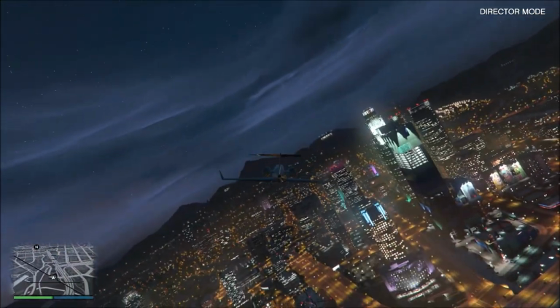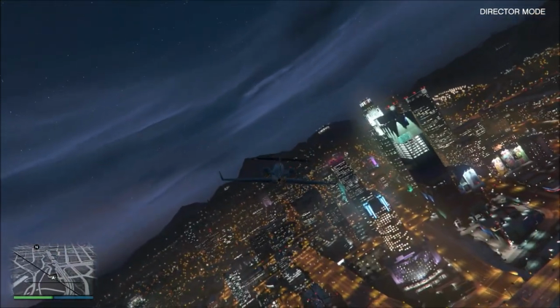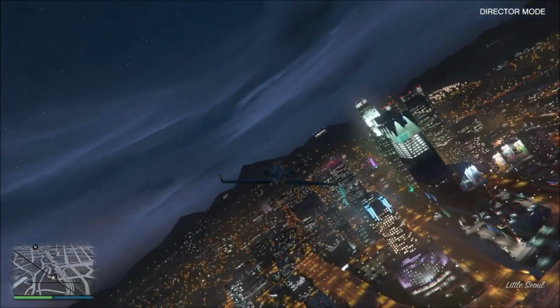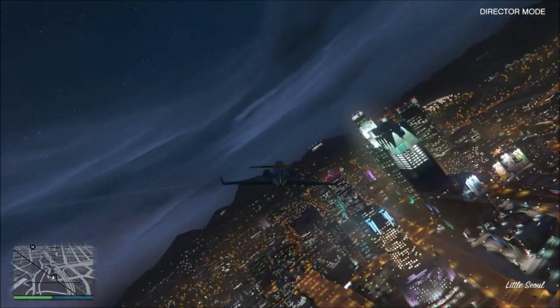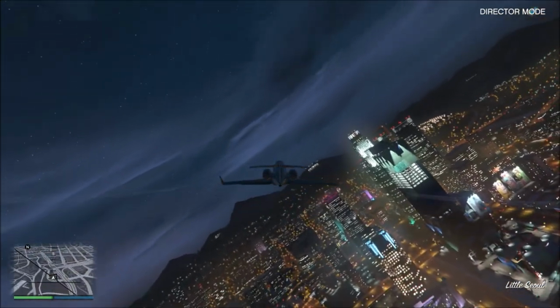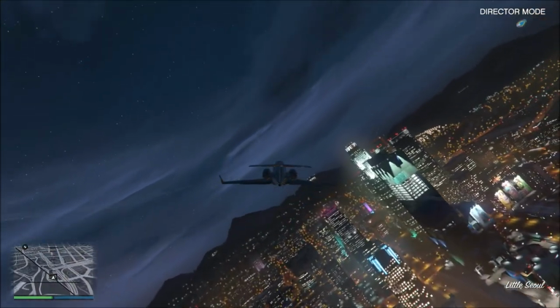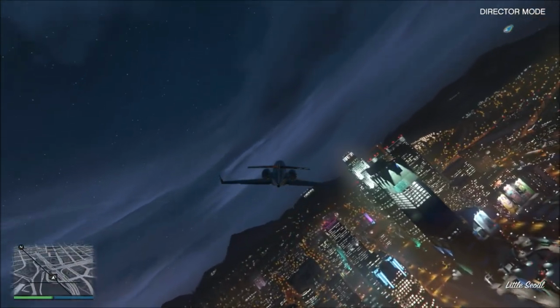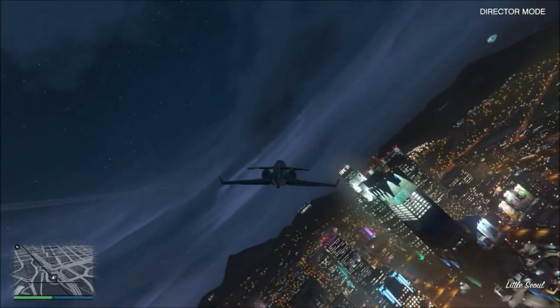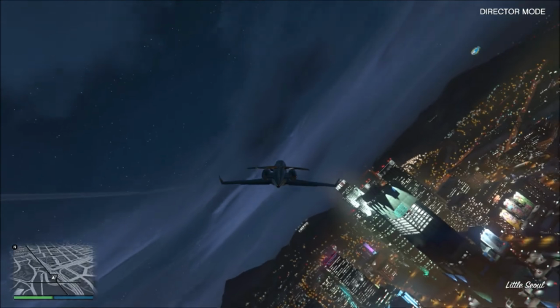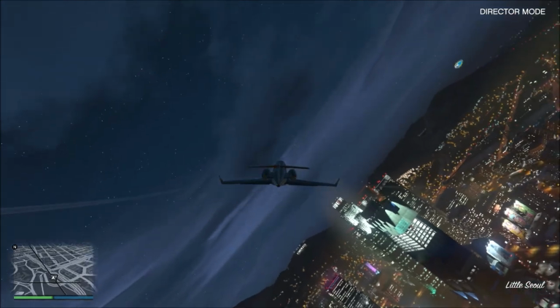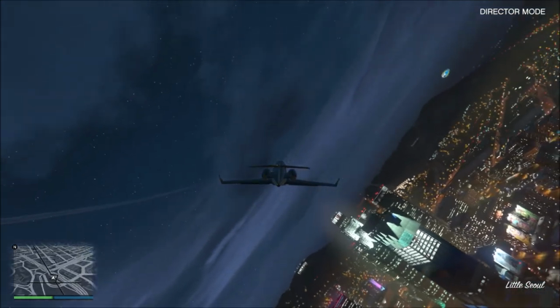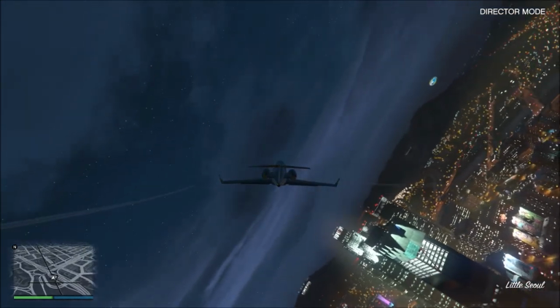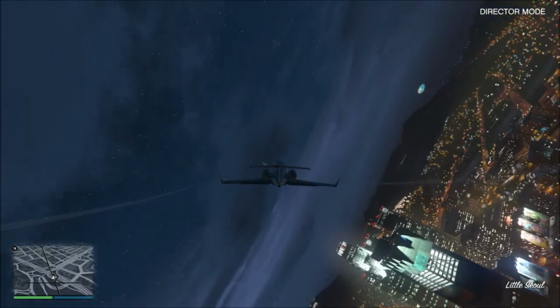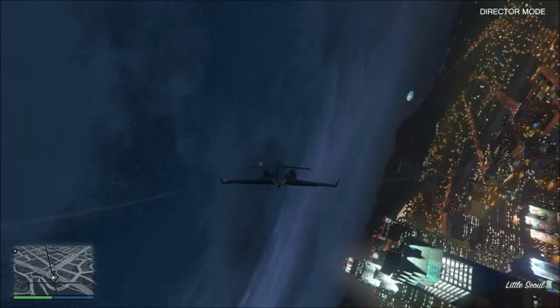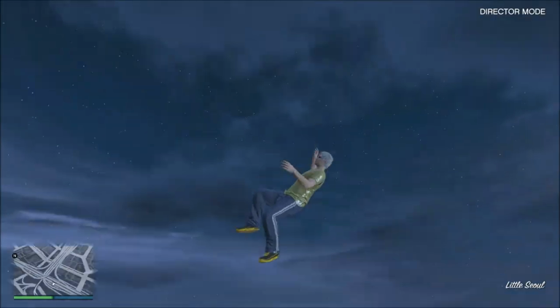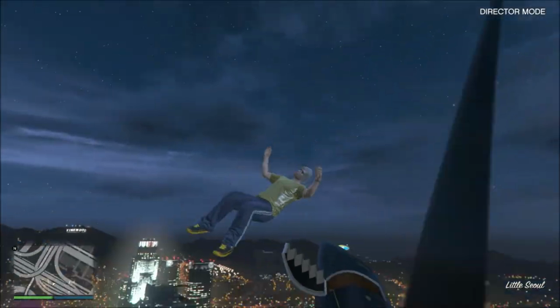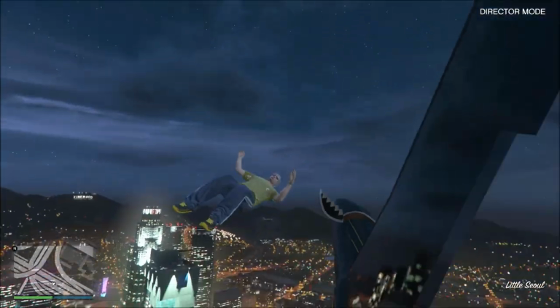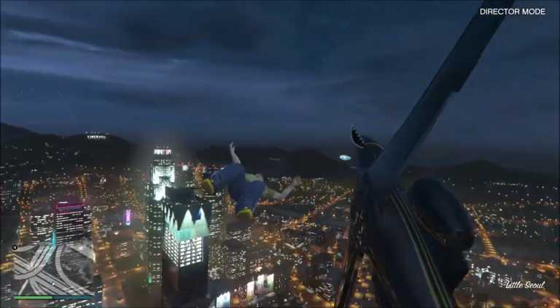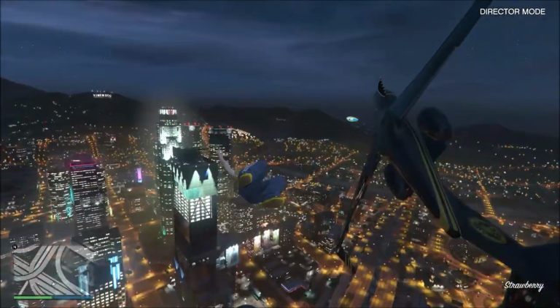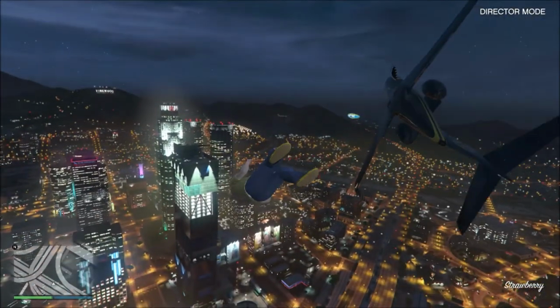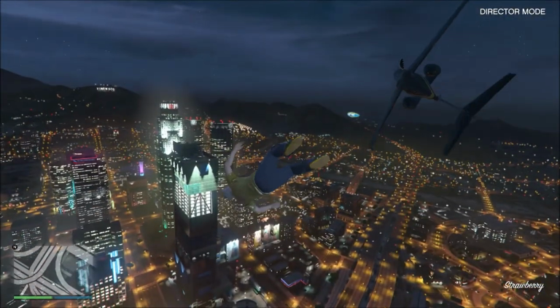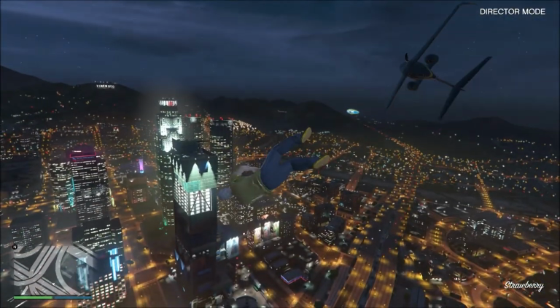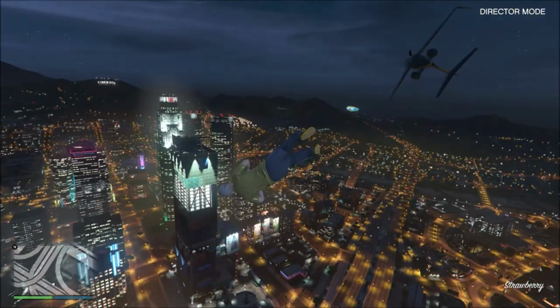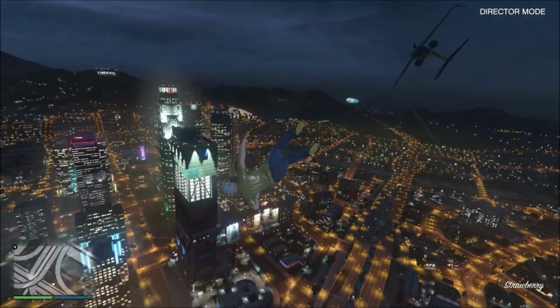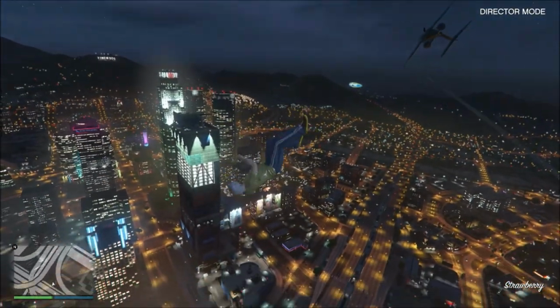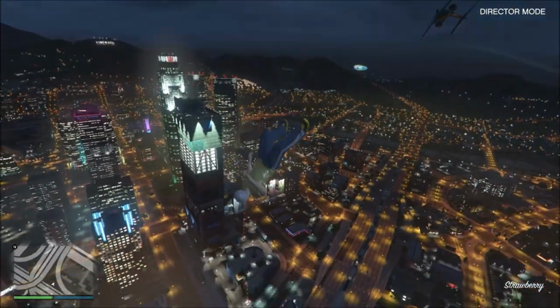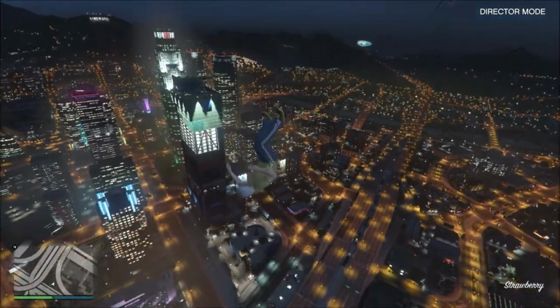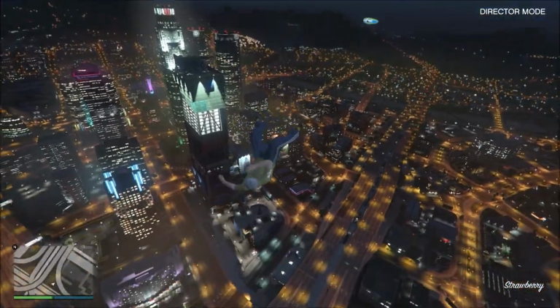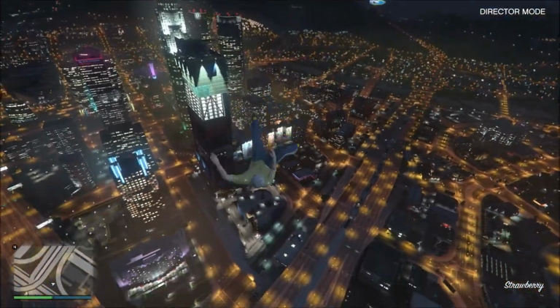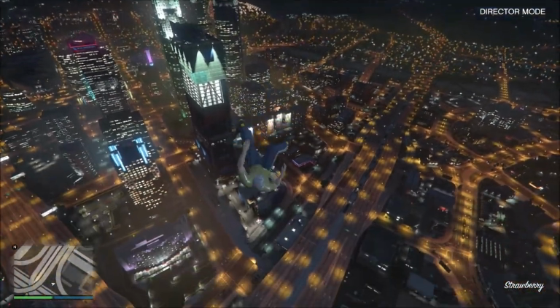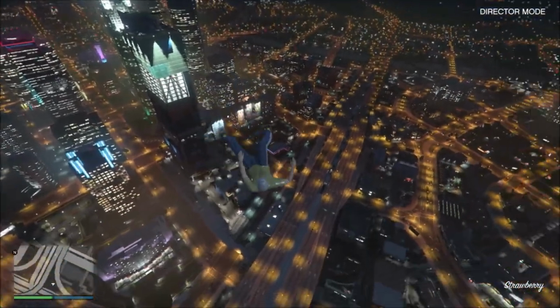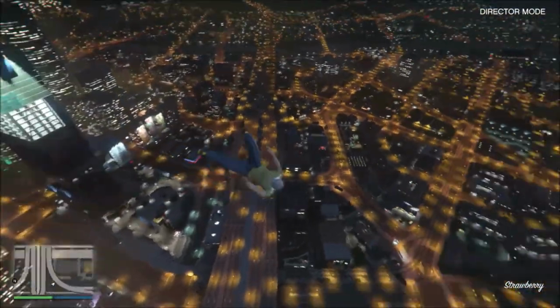I'm just testing it out right now, flying over the beautiful, vibrant city of Los Santos. And falling out to my doom.